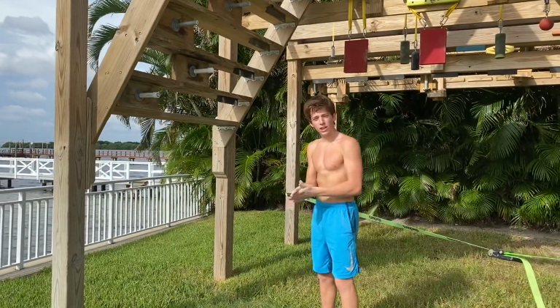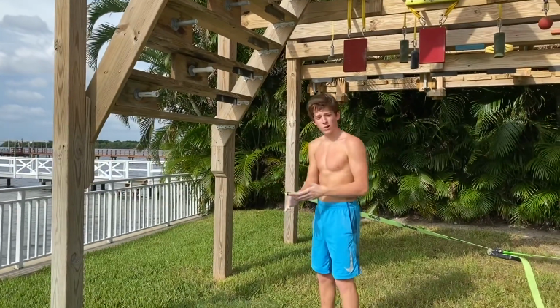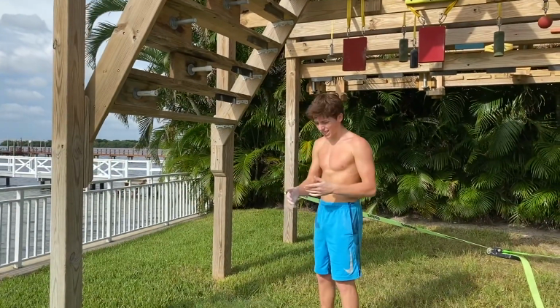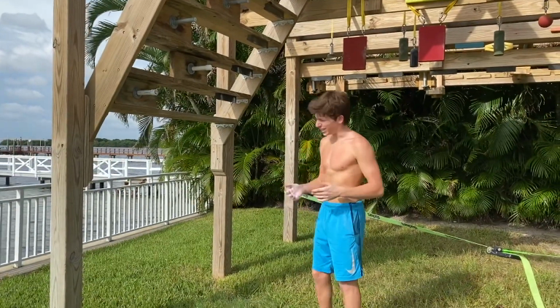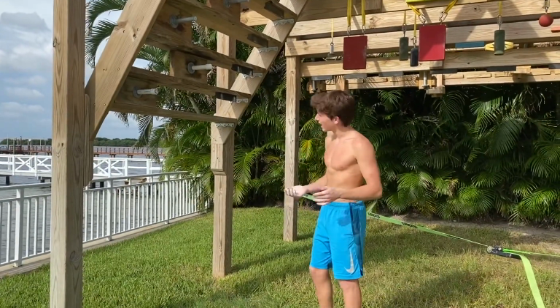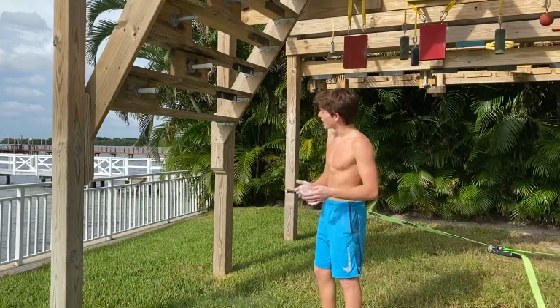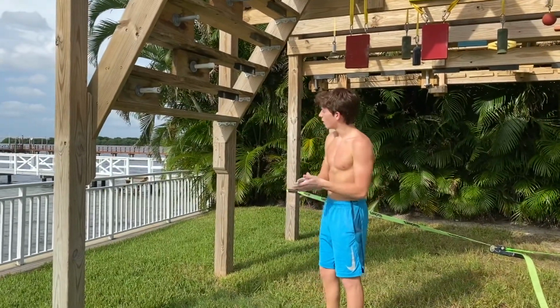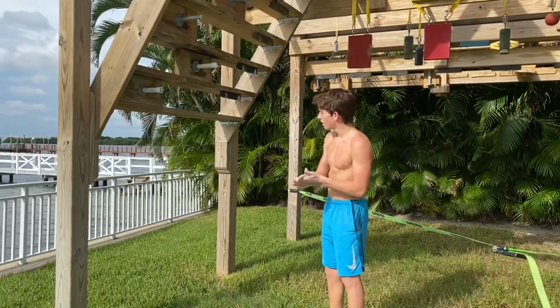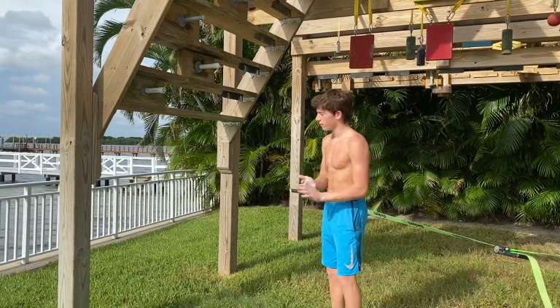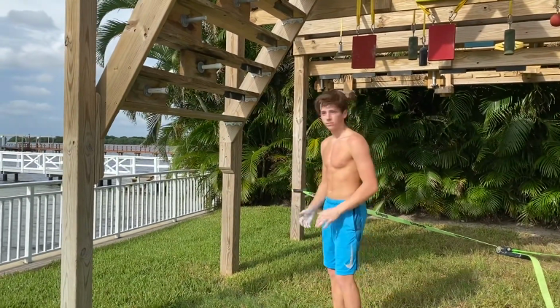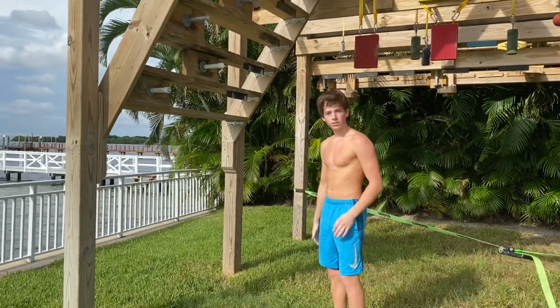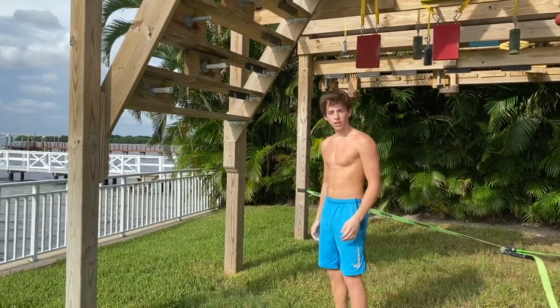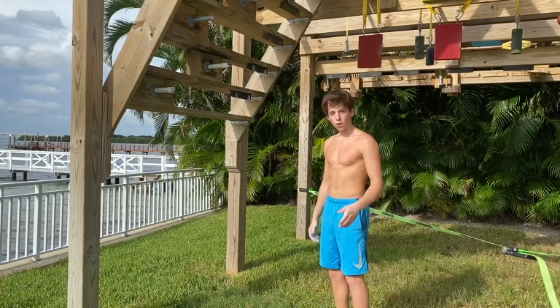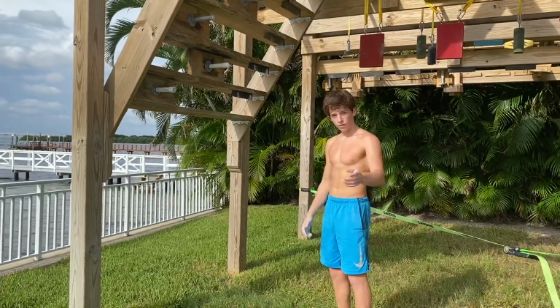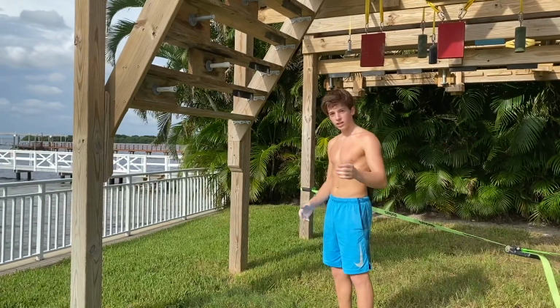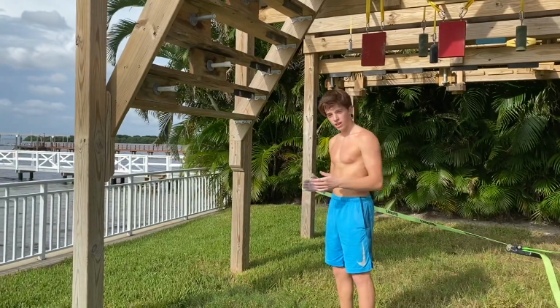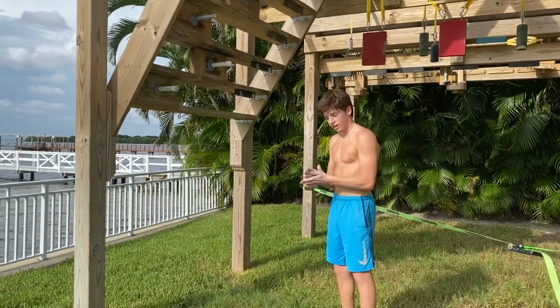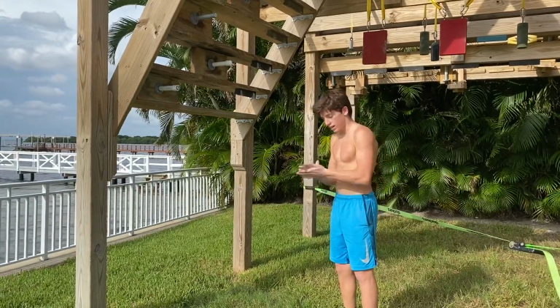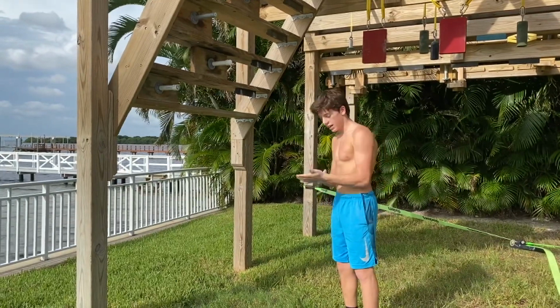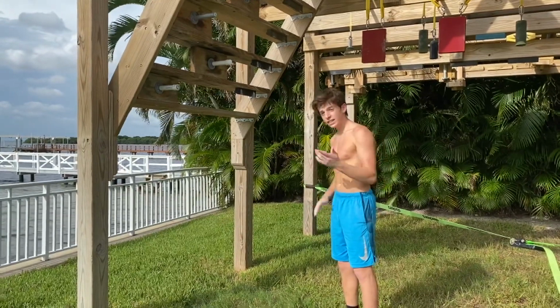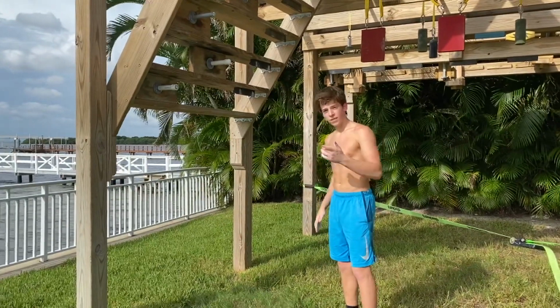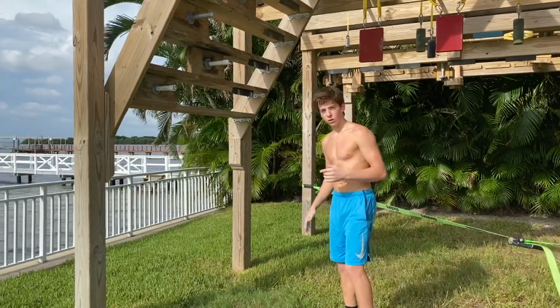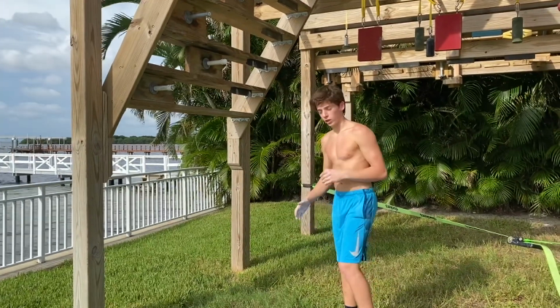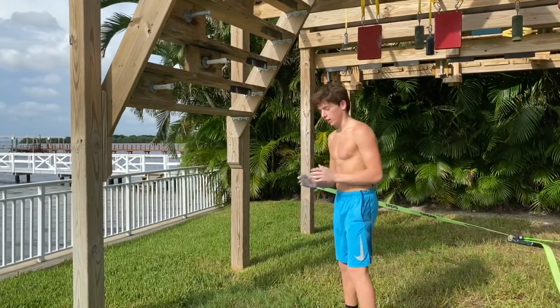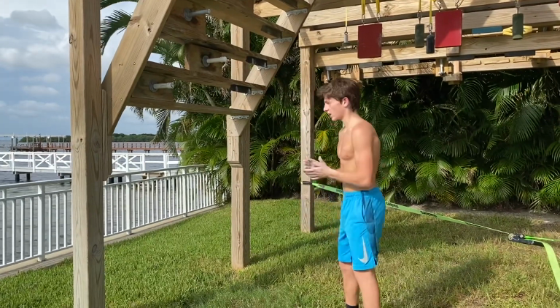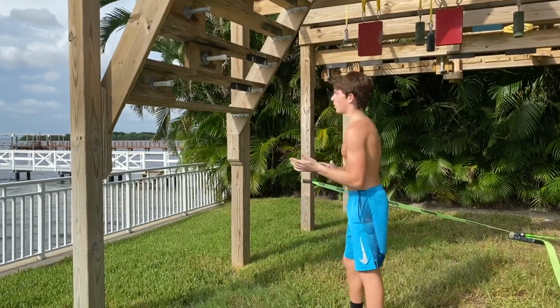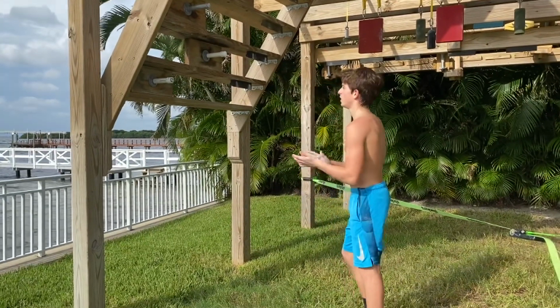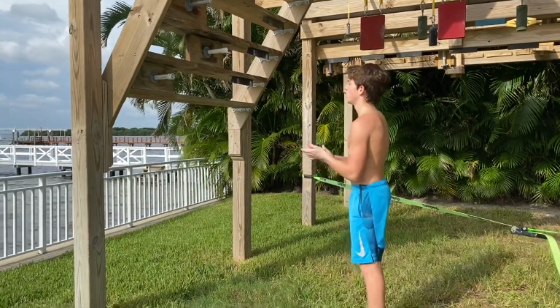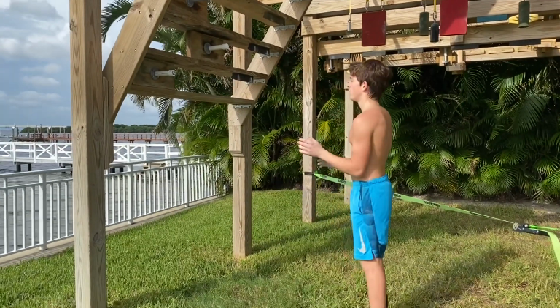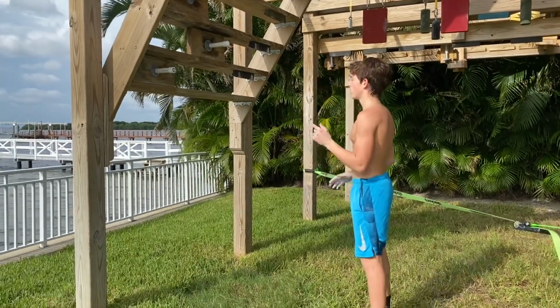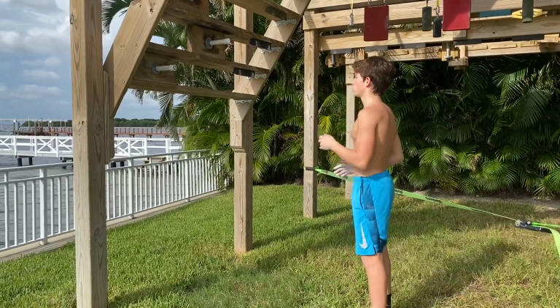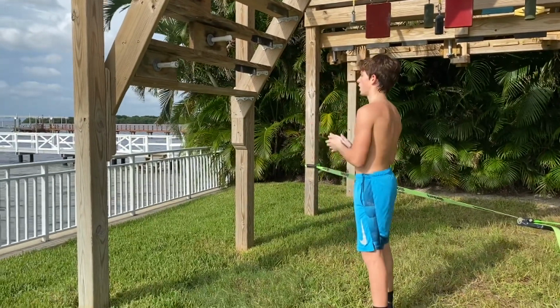Are you ready for this? I'm gonna clear the course easy. Let's go! First try.